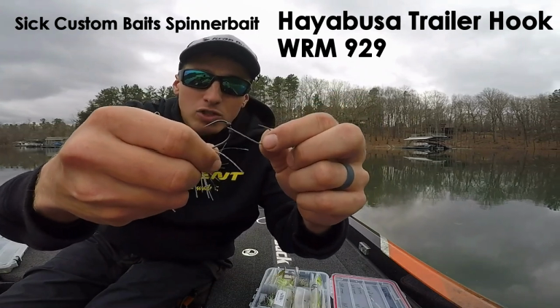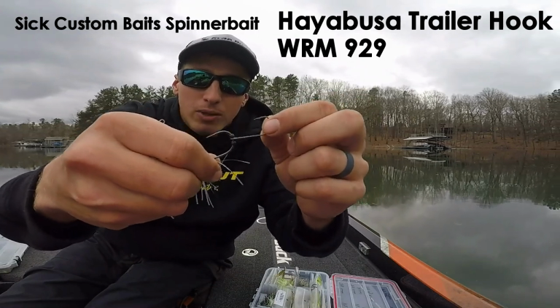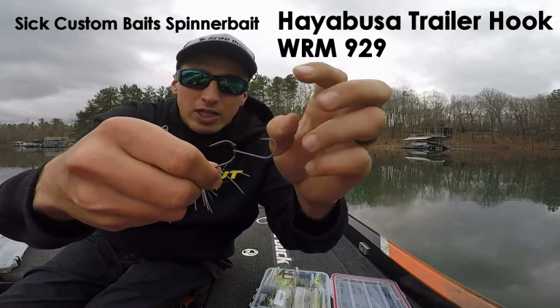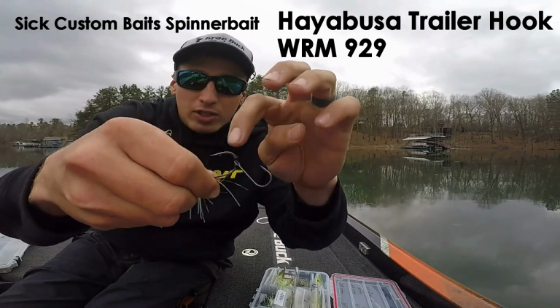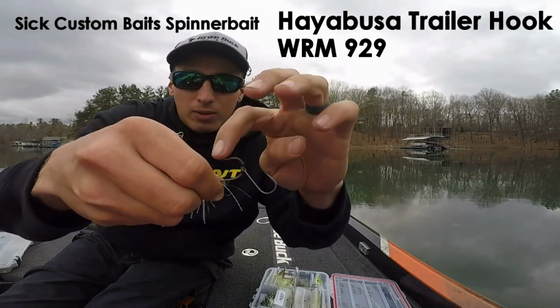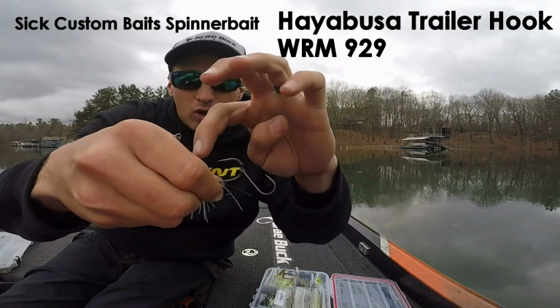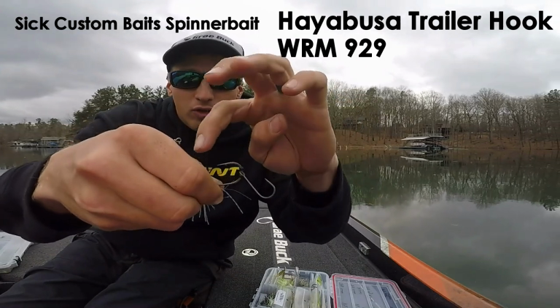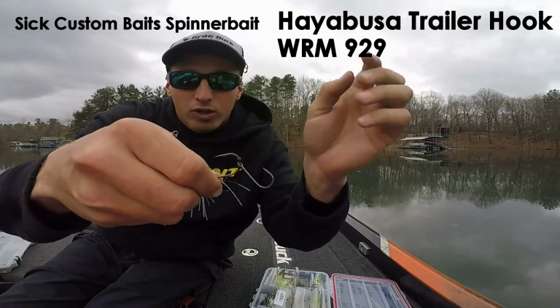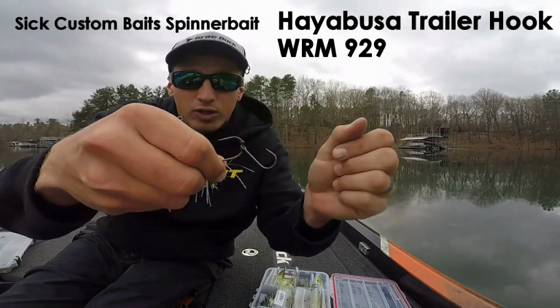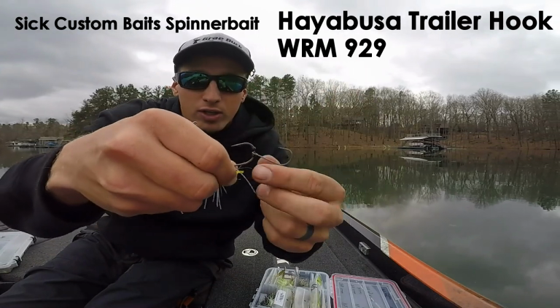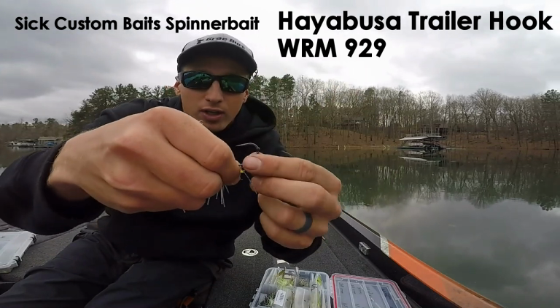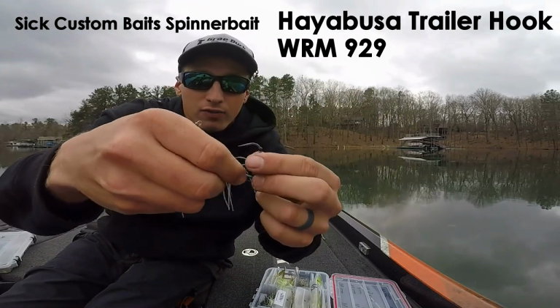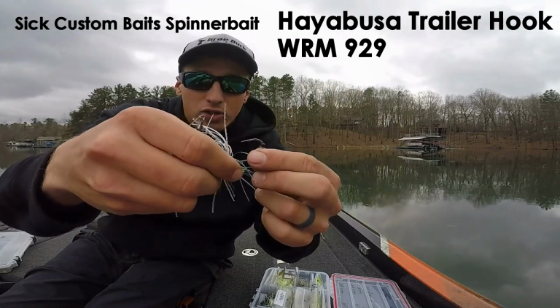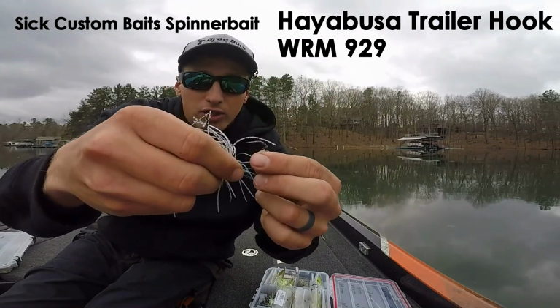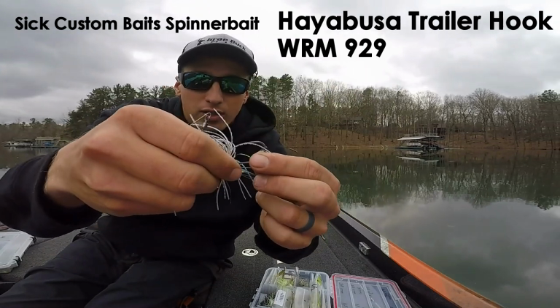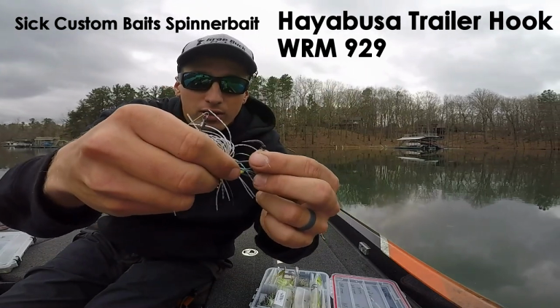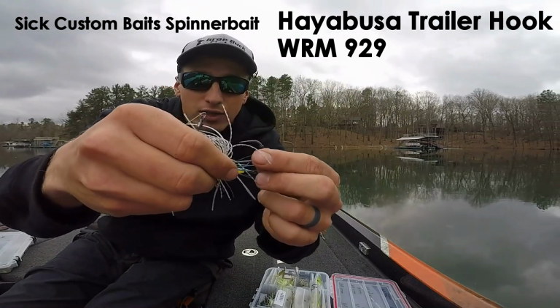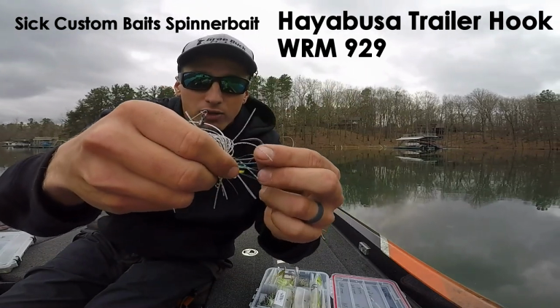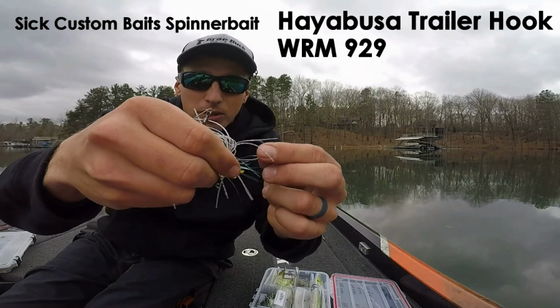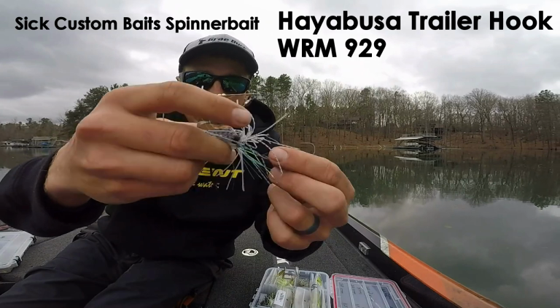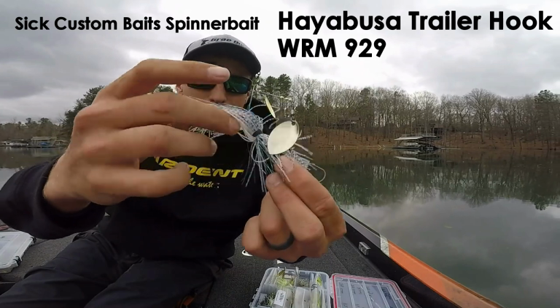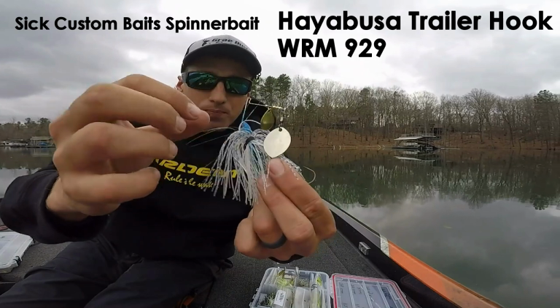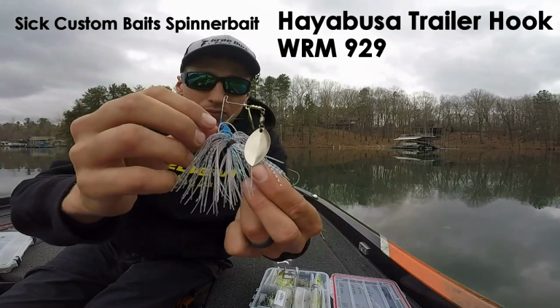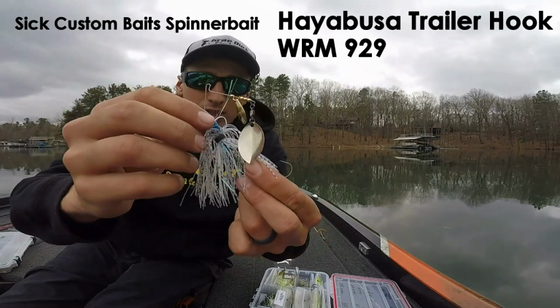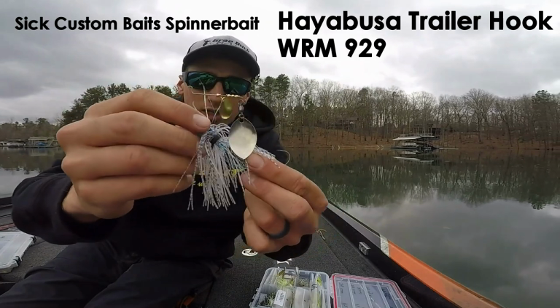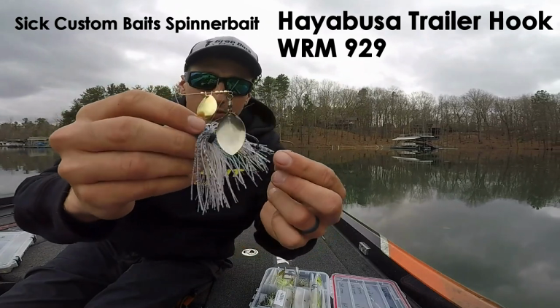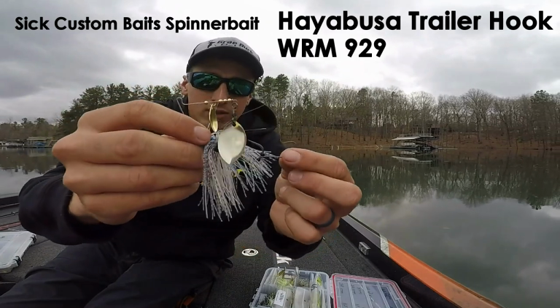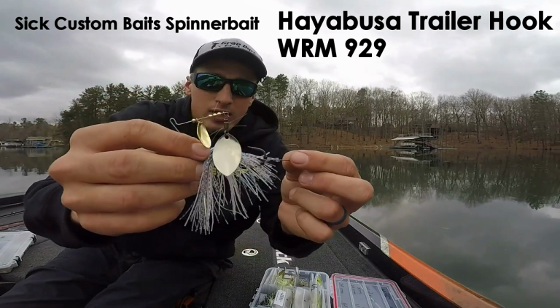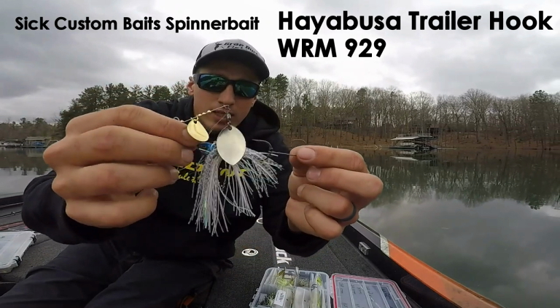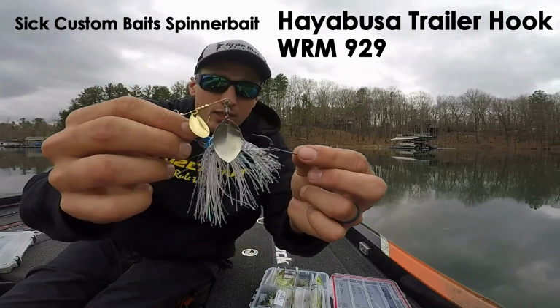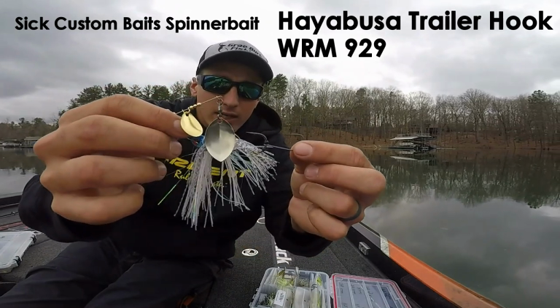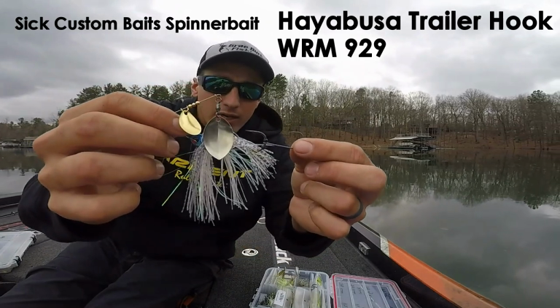When it's all said and done, you'll see how those two beads hold that hook and give it some movement still, but not so much that it's going to come off the hook of your spinner bait. There you go.